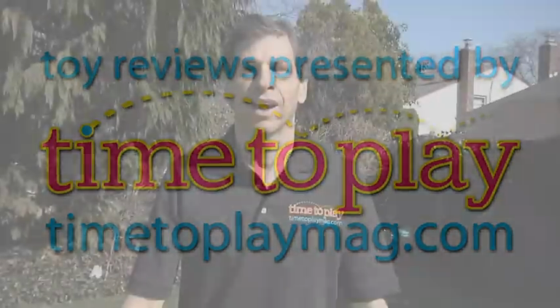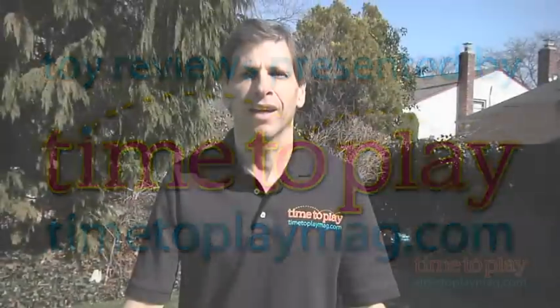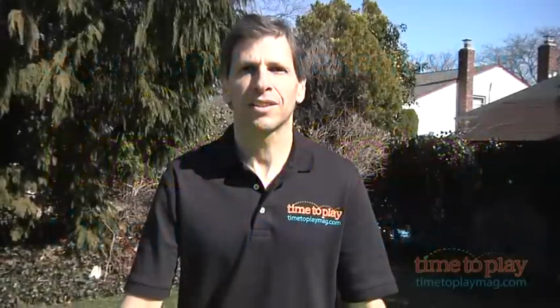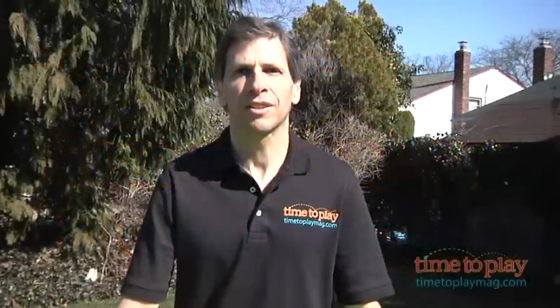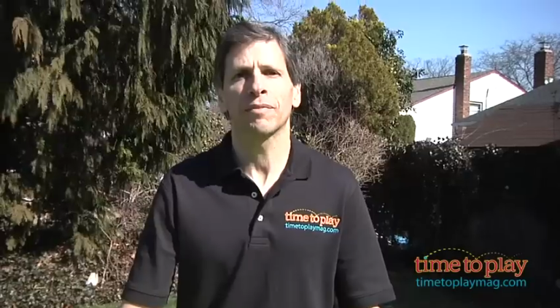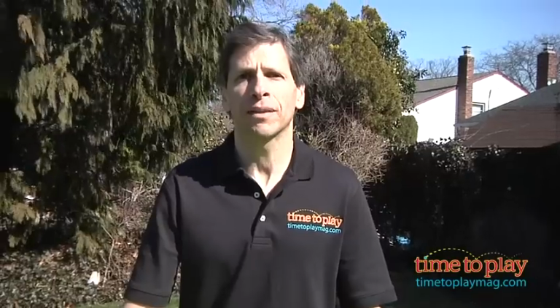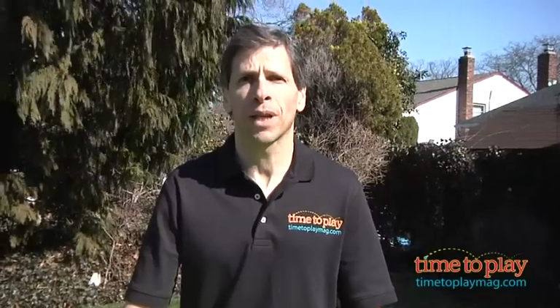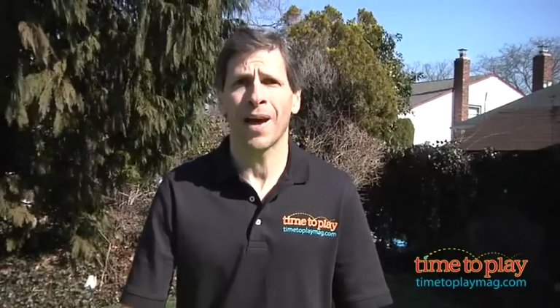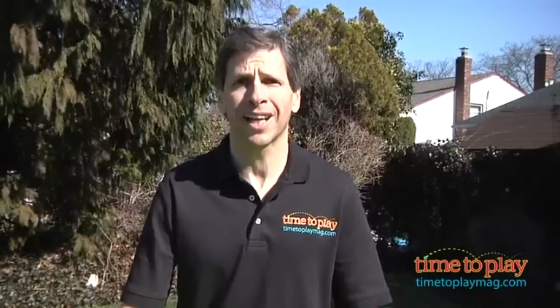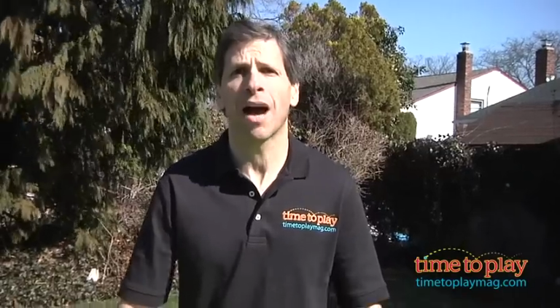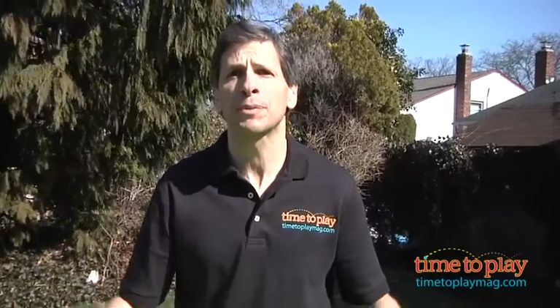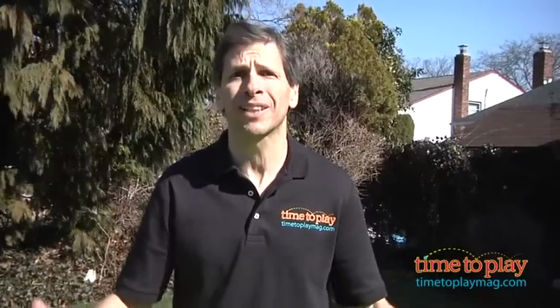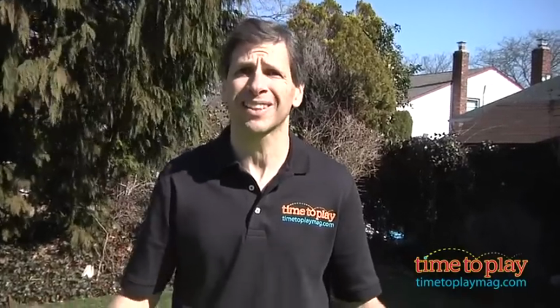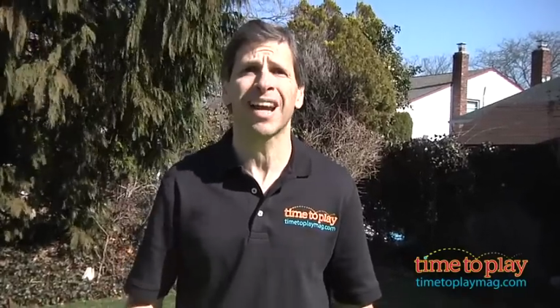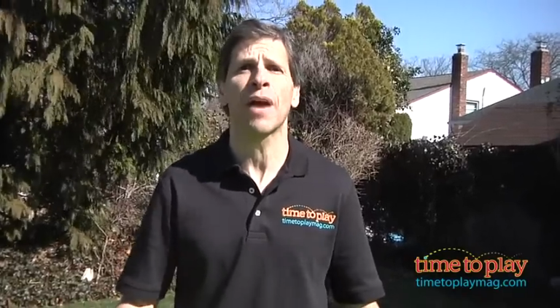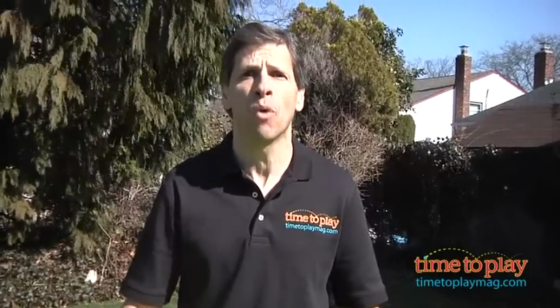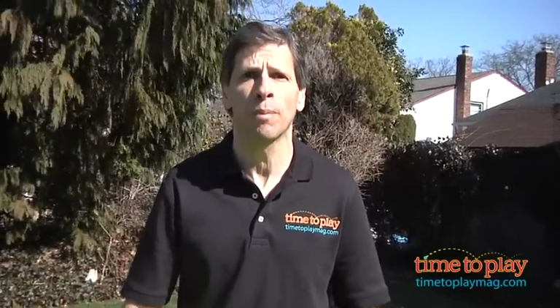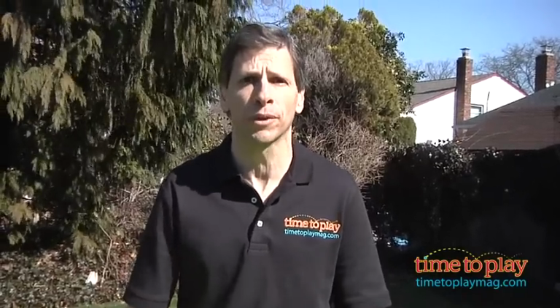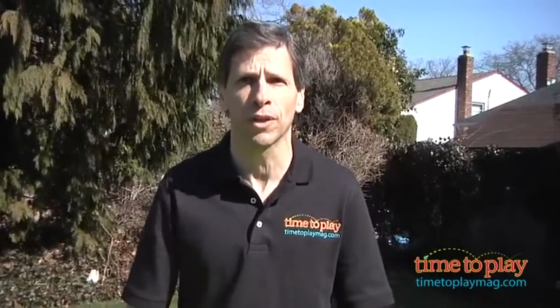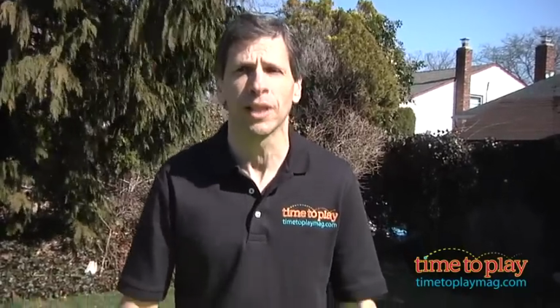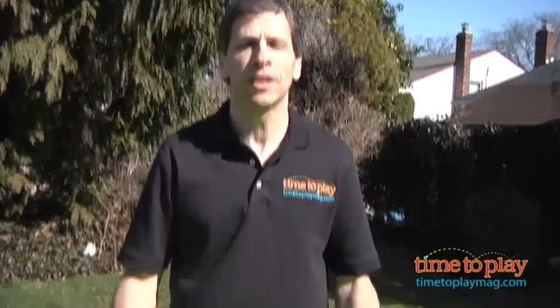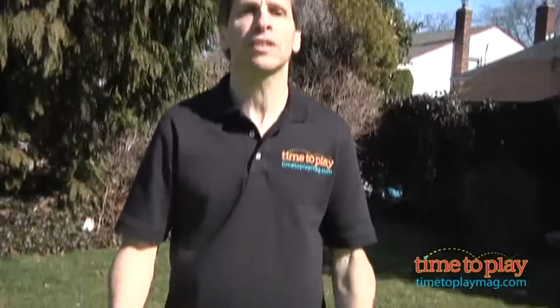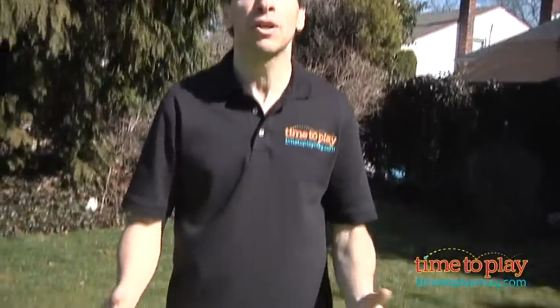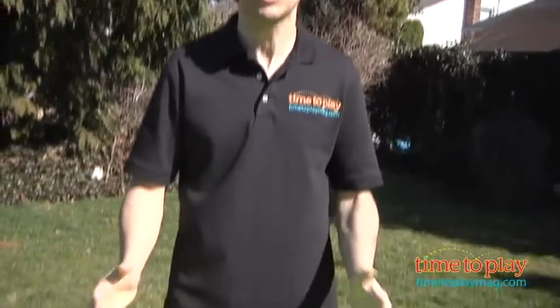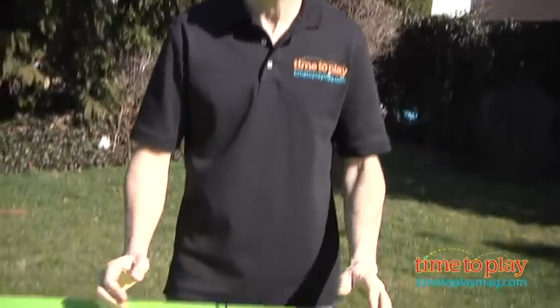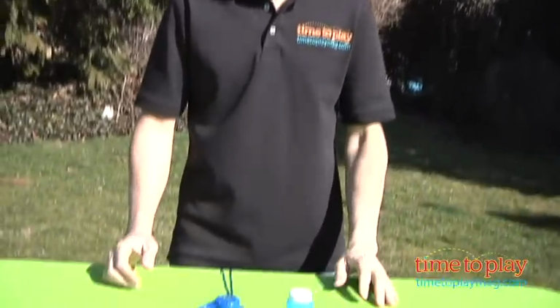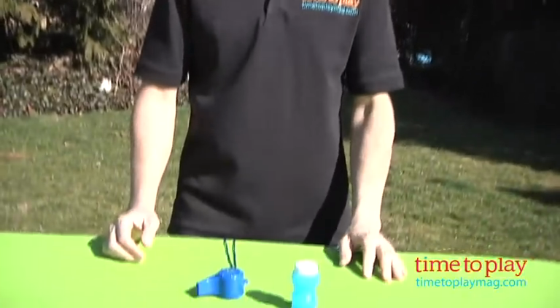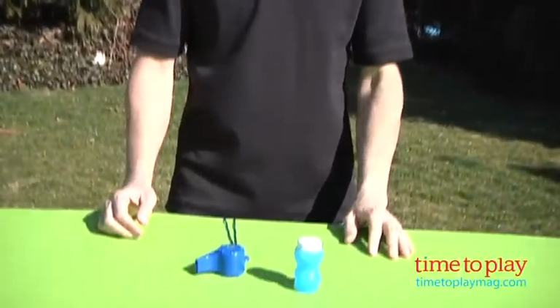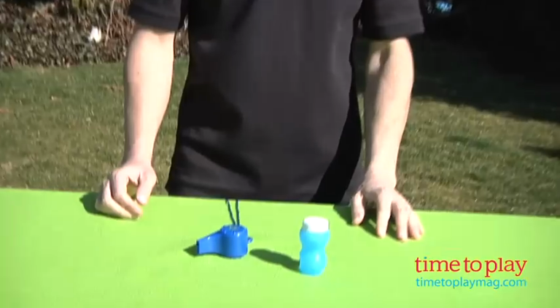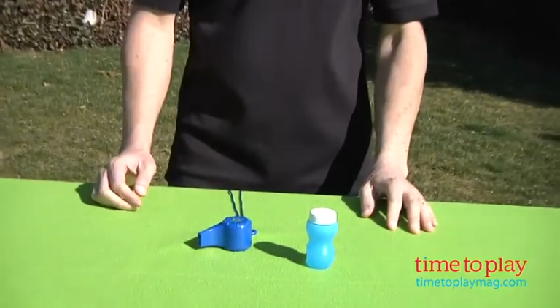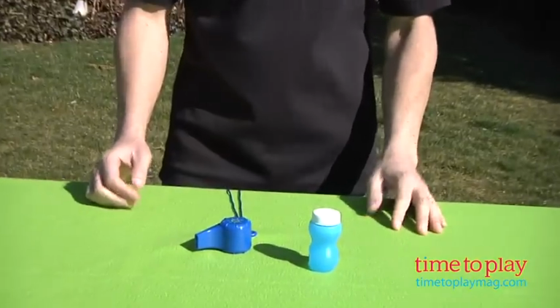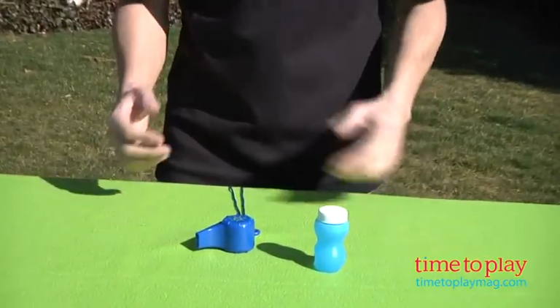Hey, this is Jim from timetoplaymag.com. Spring is in the air and we have more bubble toys. This is the No Spill Bubble Whistle from Little Kids.